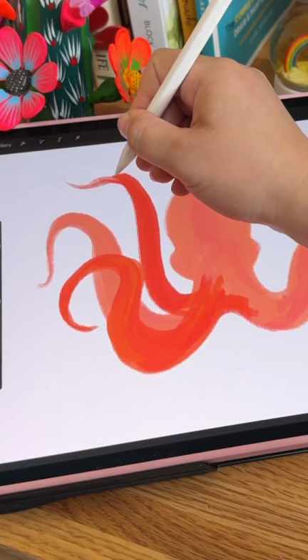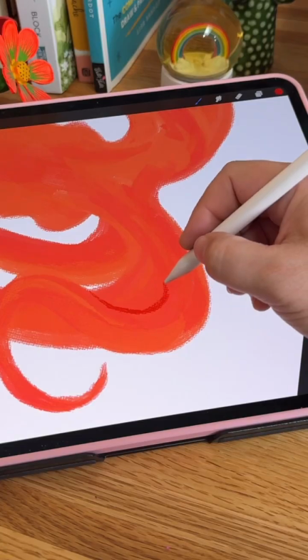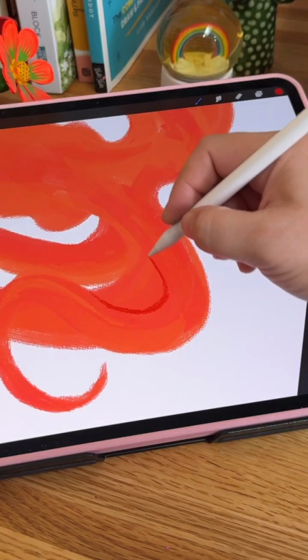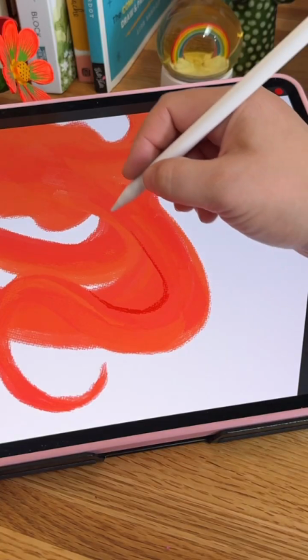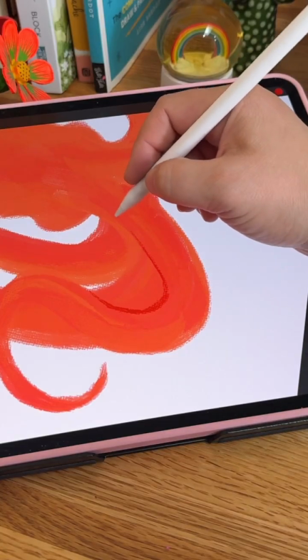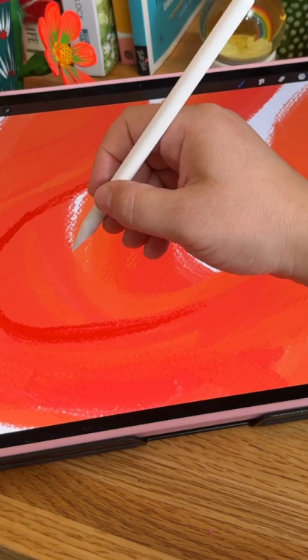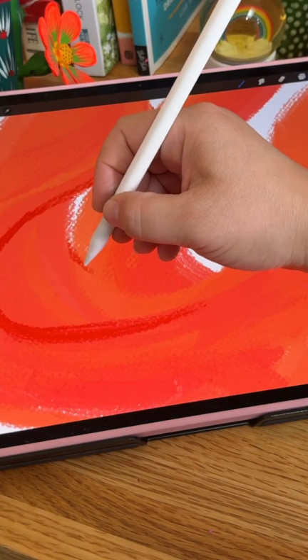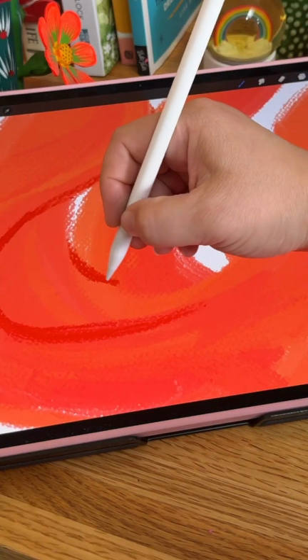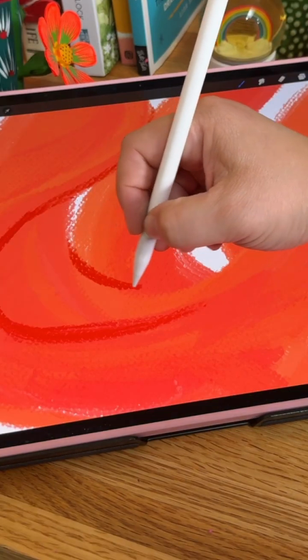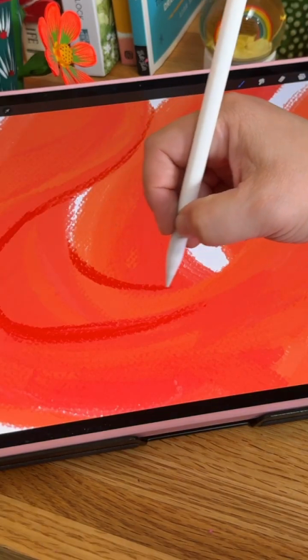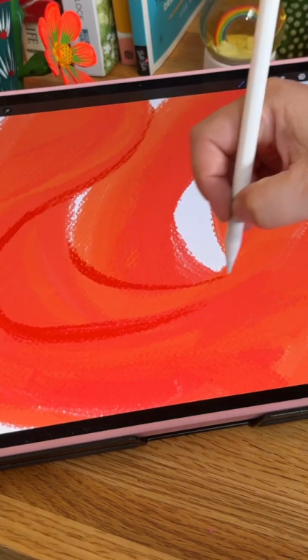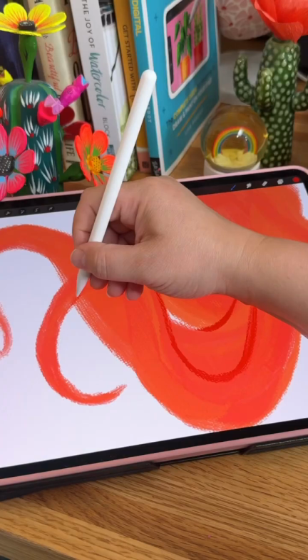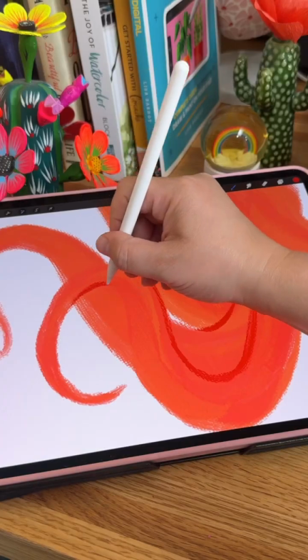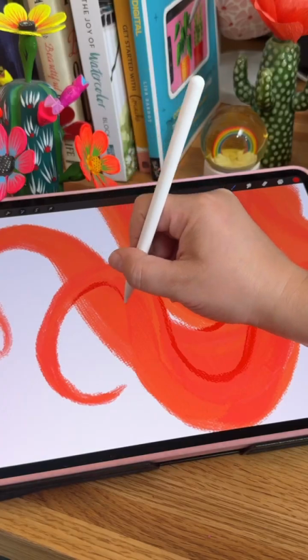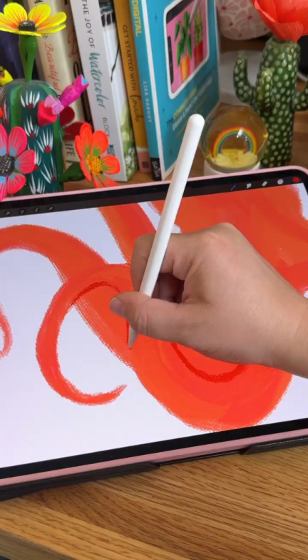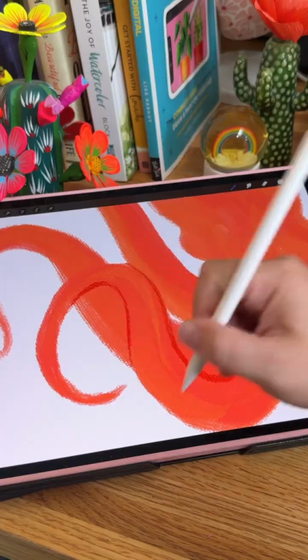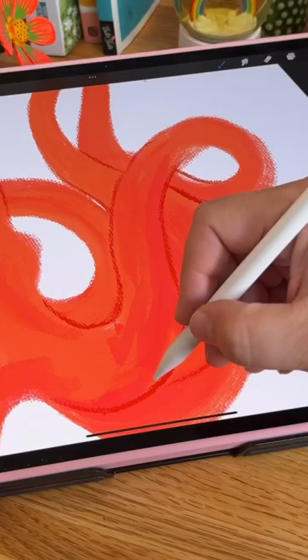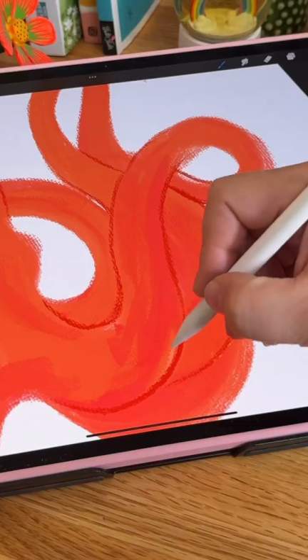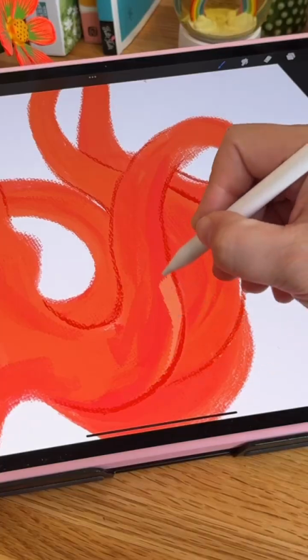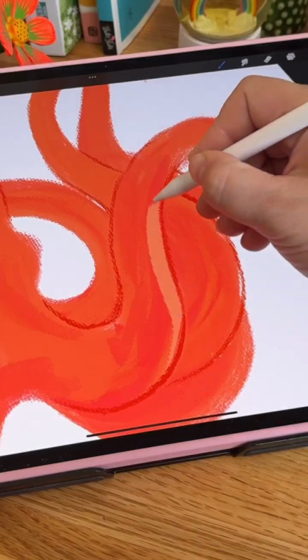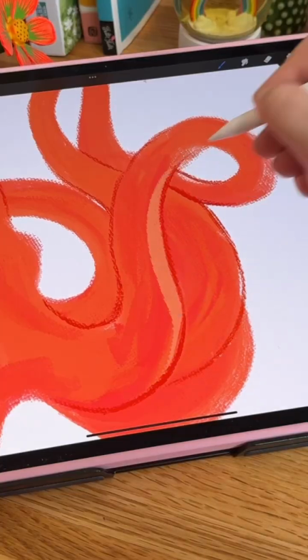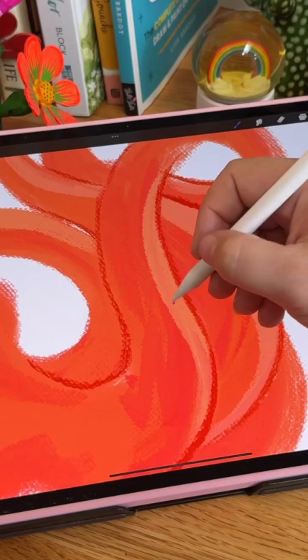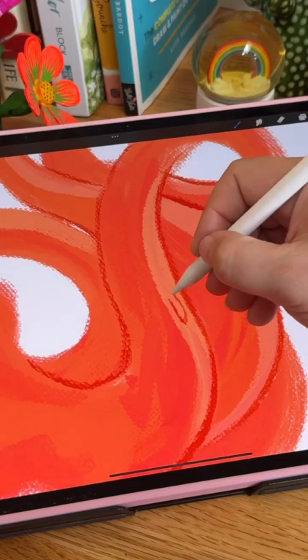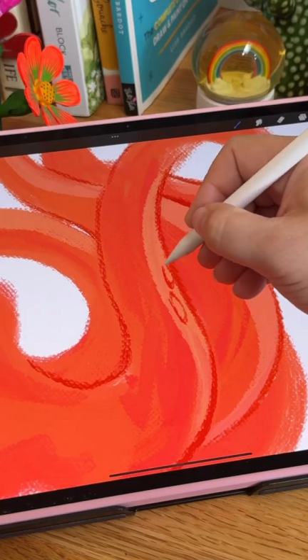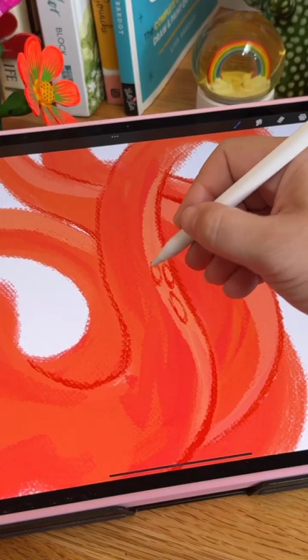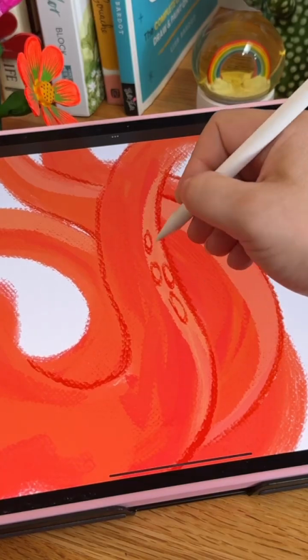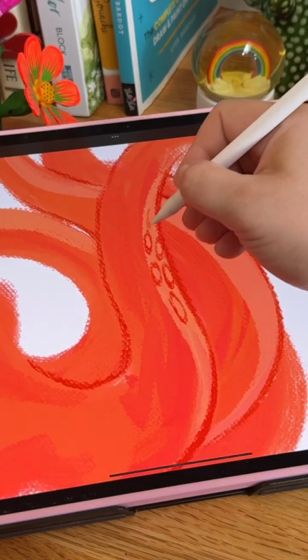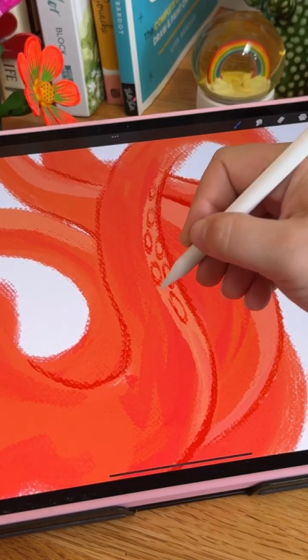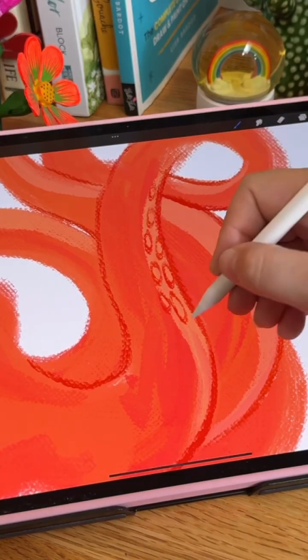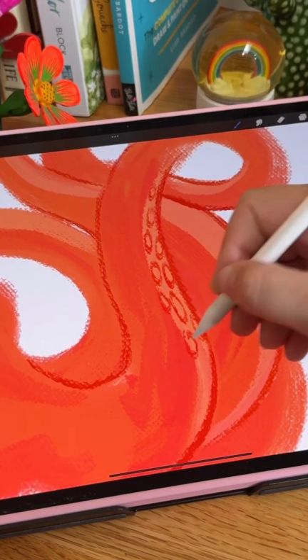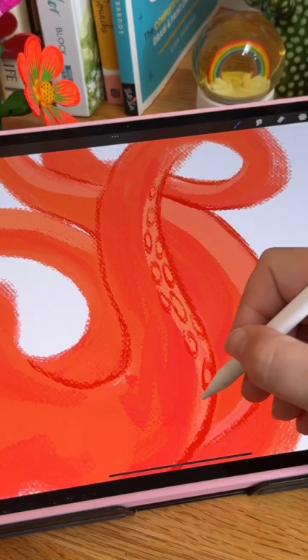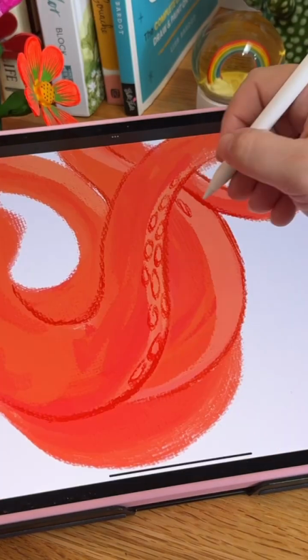I'm using the thin side of the brush to paint delicate strokes like these line details and all these little suckers.